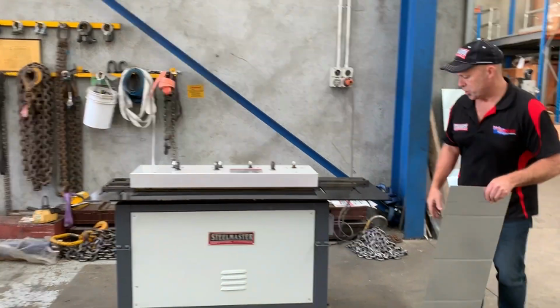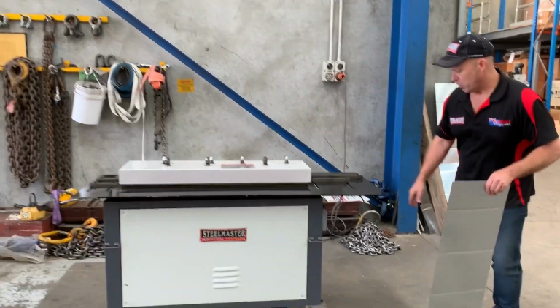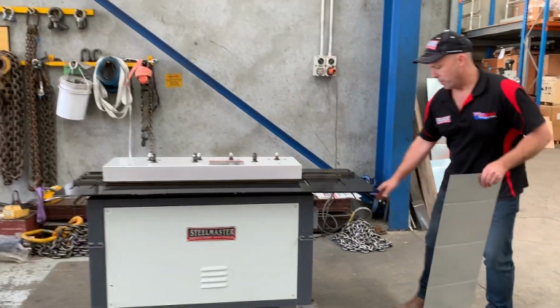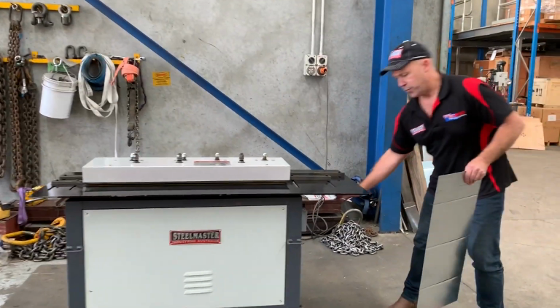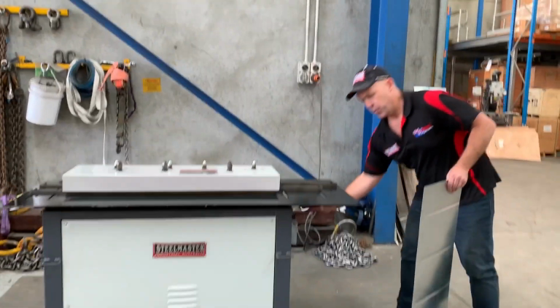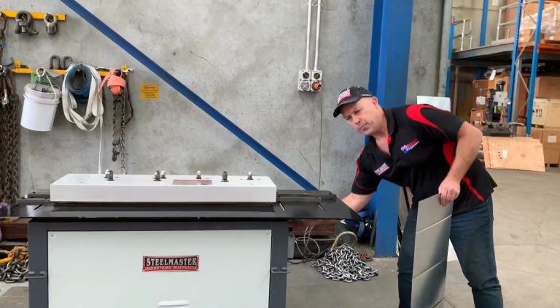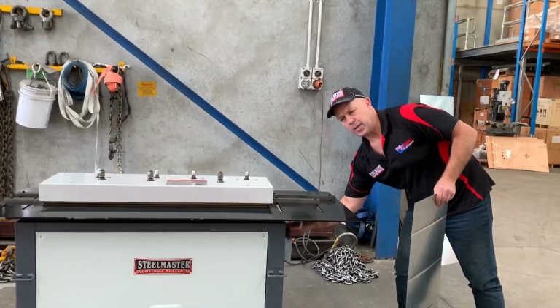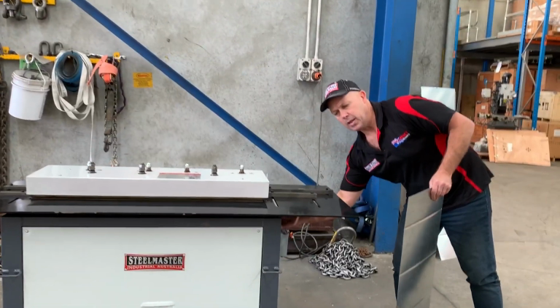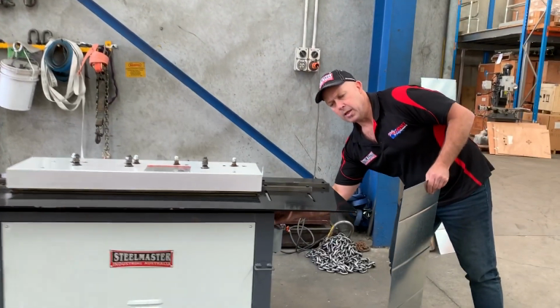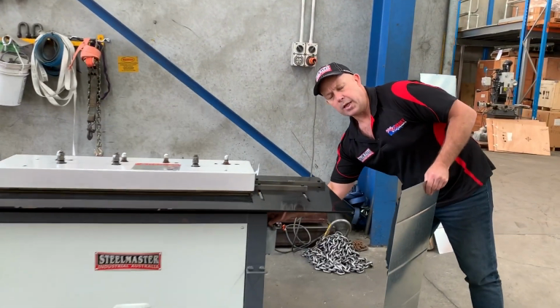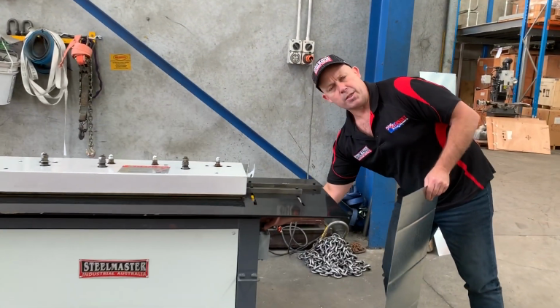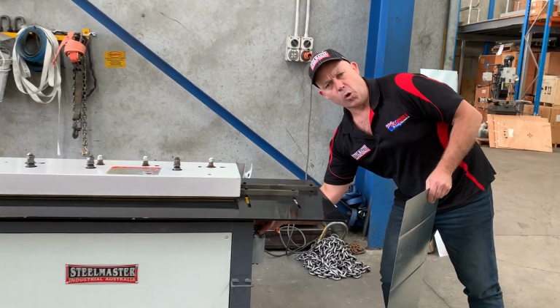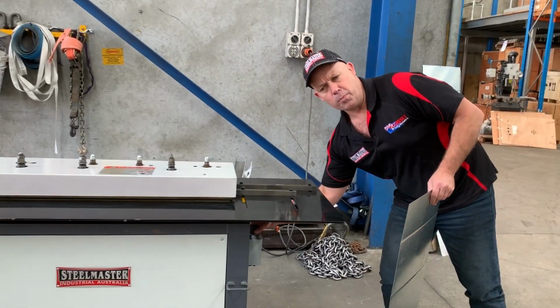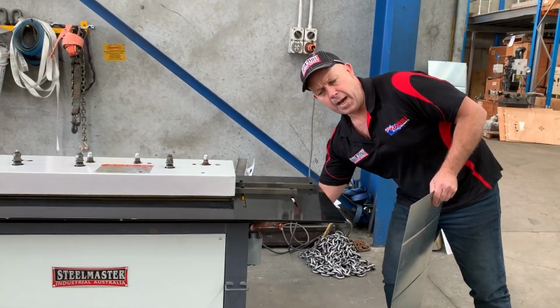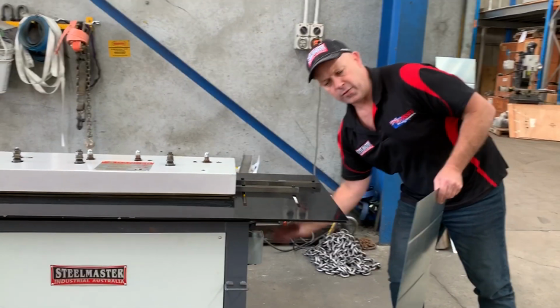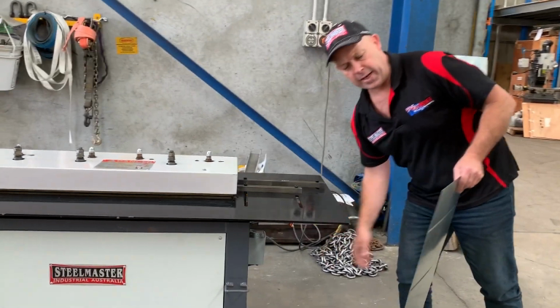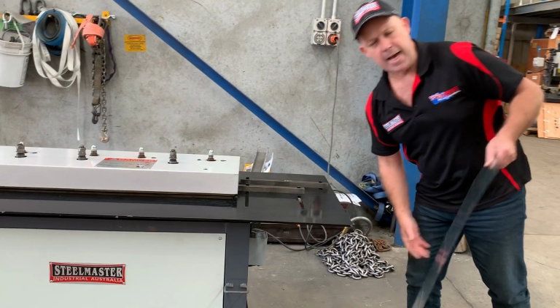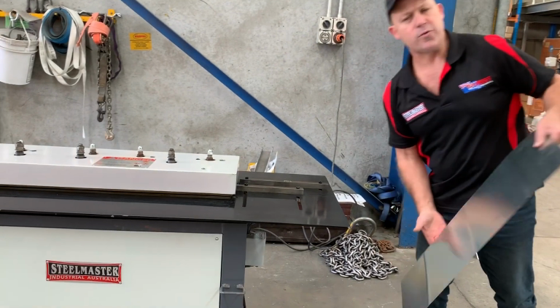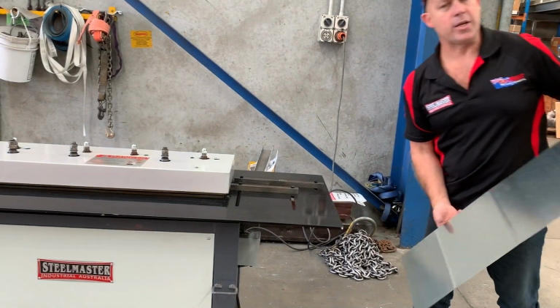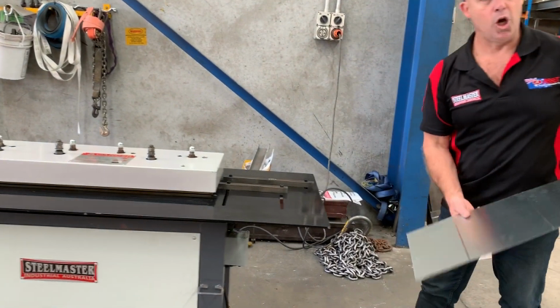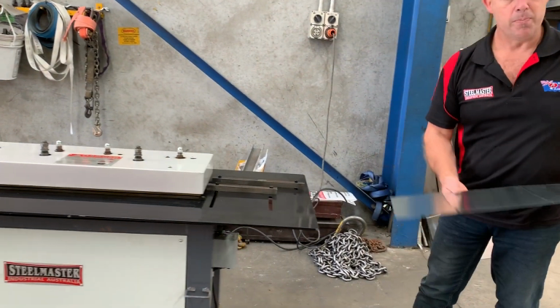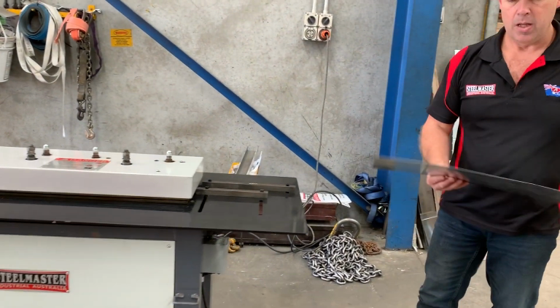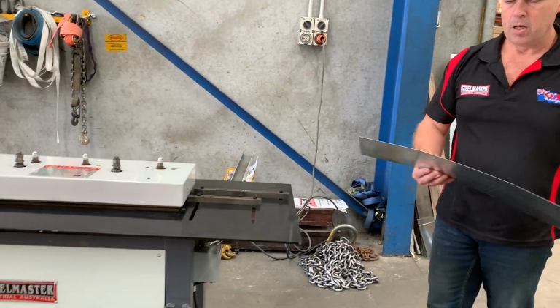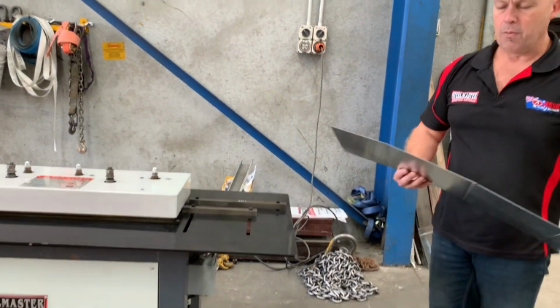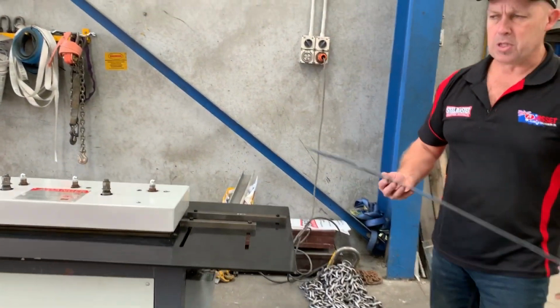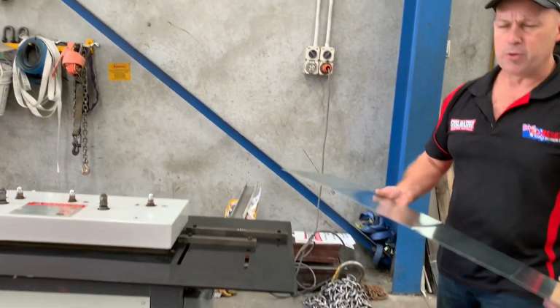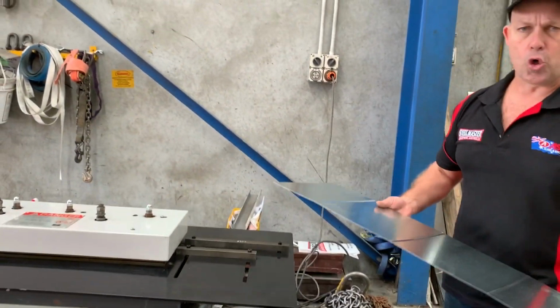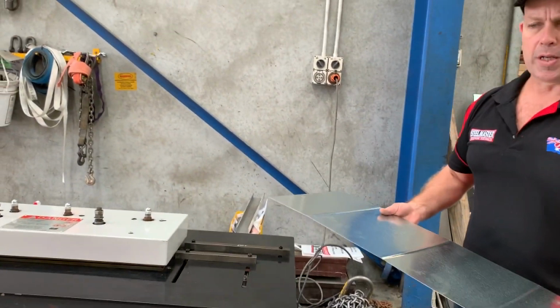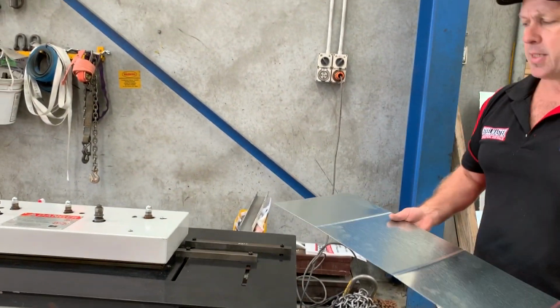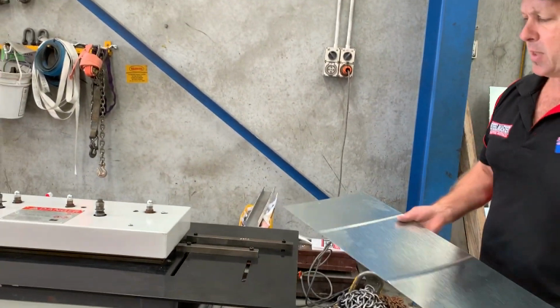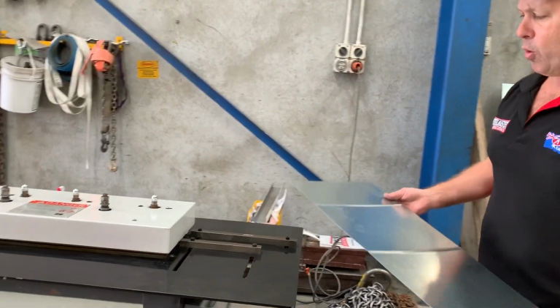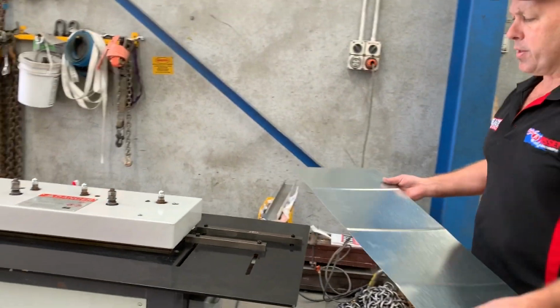We'll just do an overview. It's an important part of any HVAC shop, obviously for joining your ductwork.